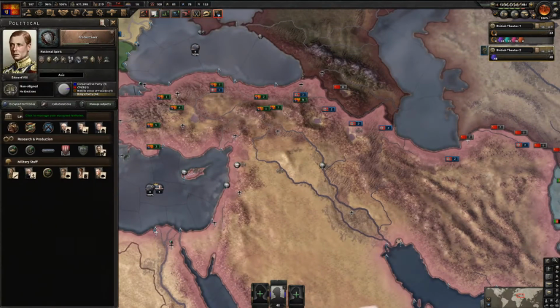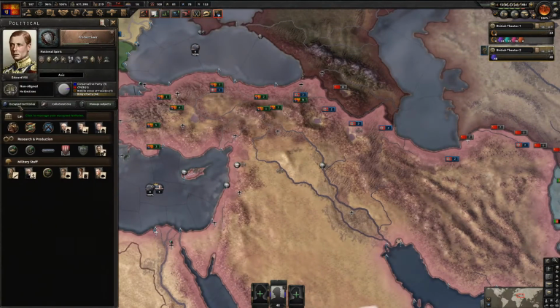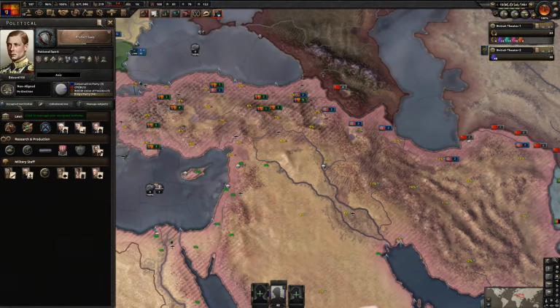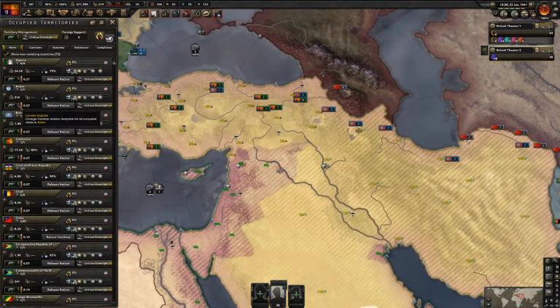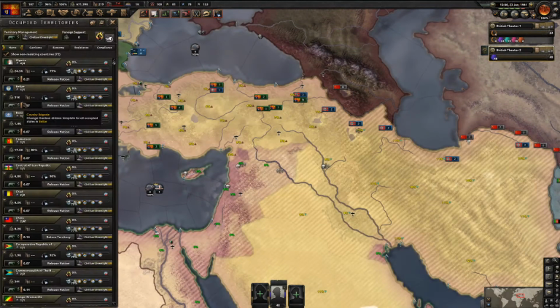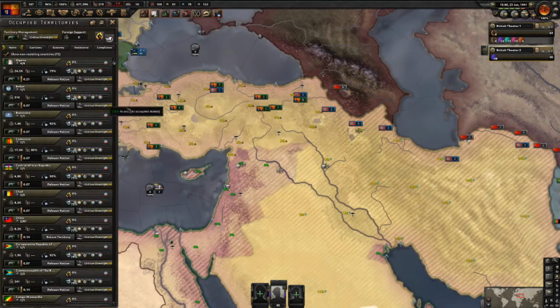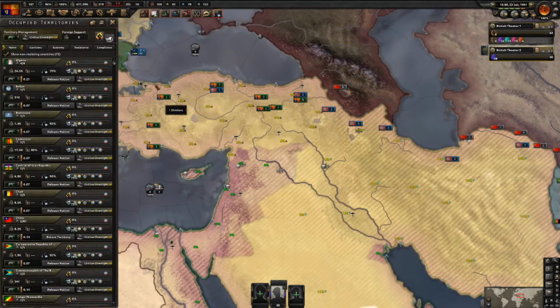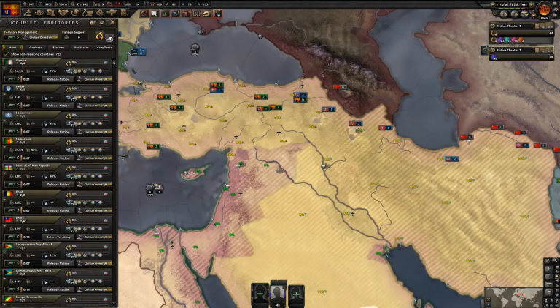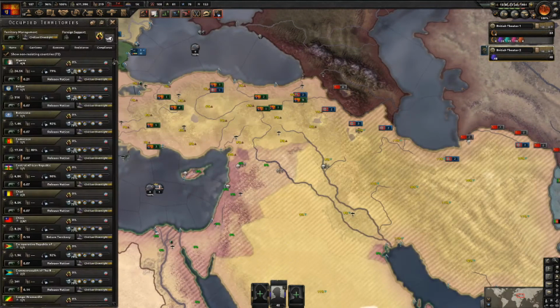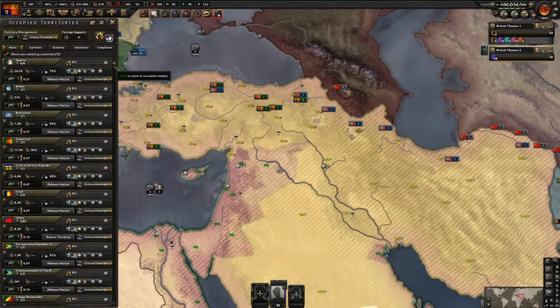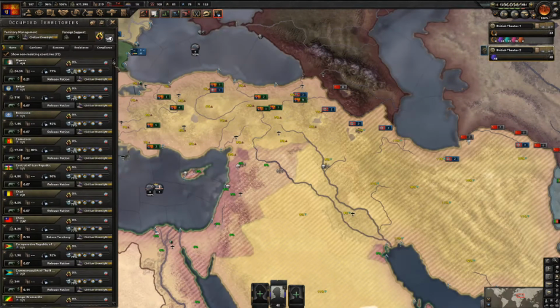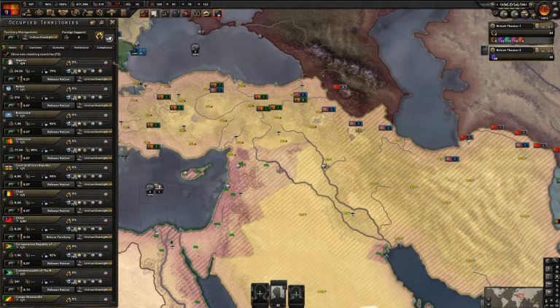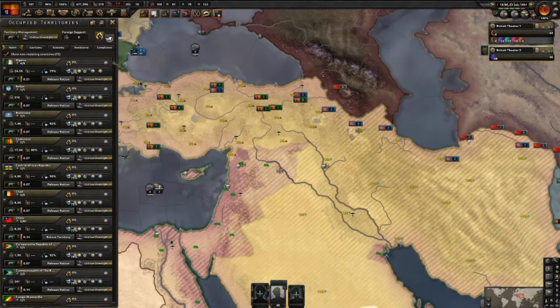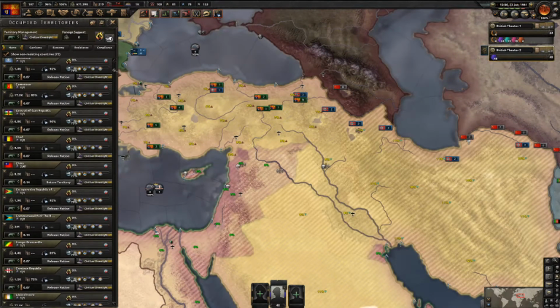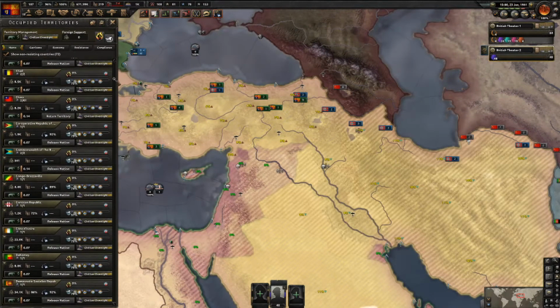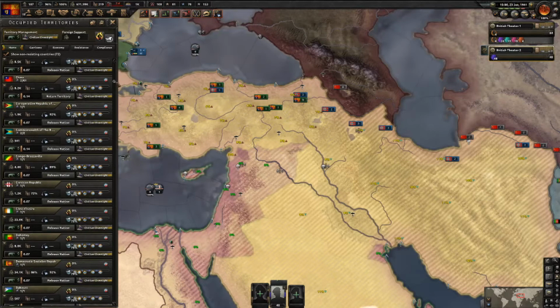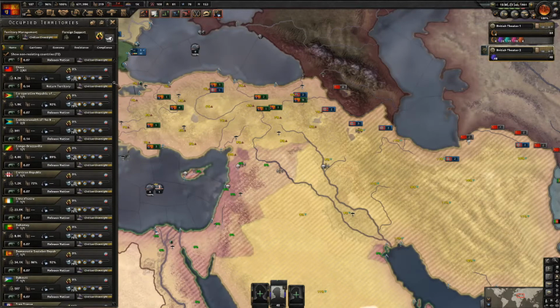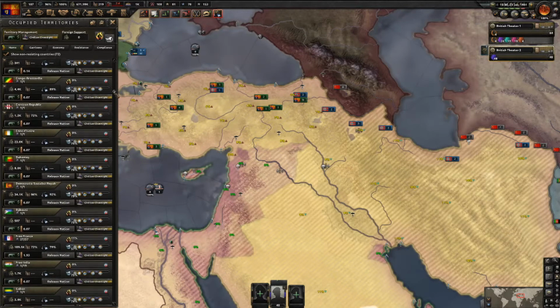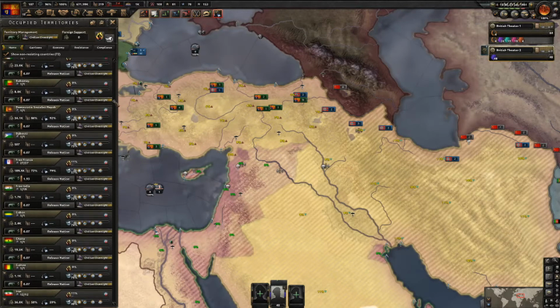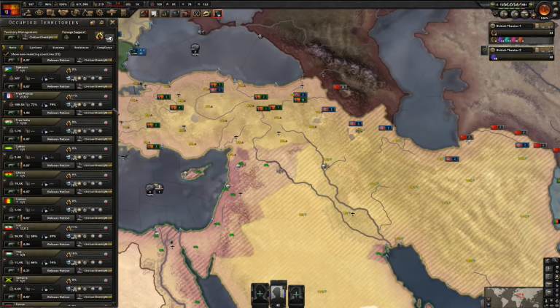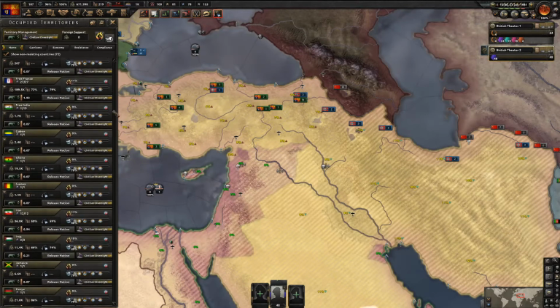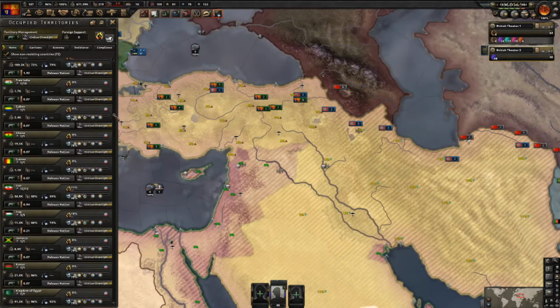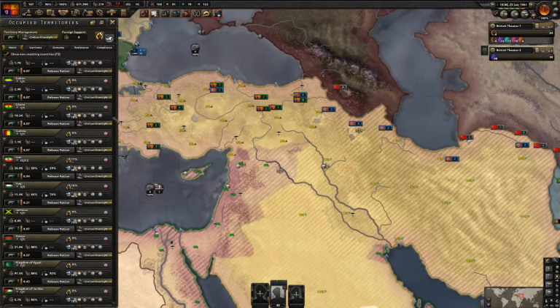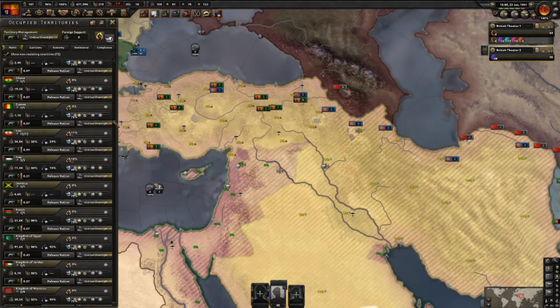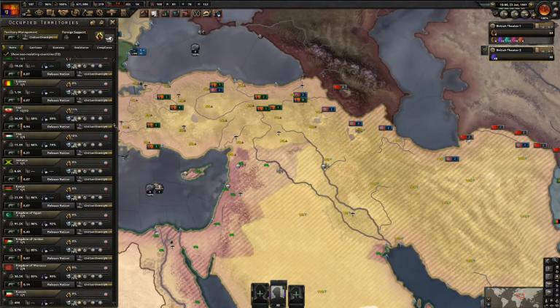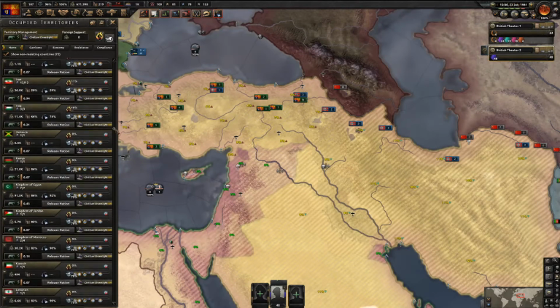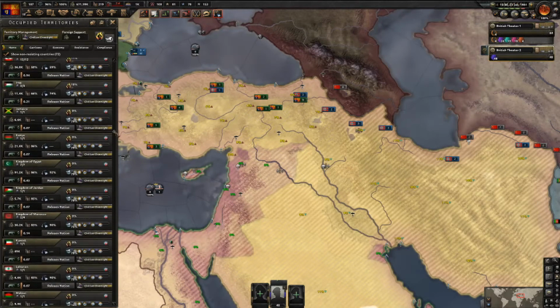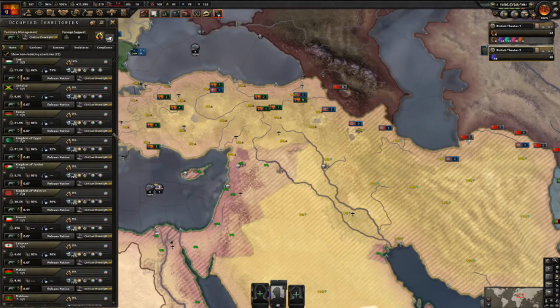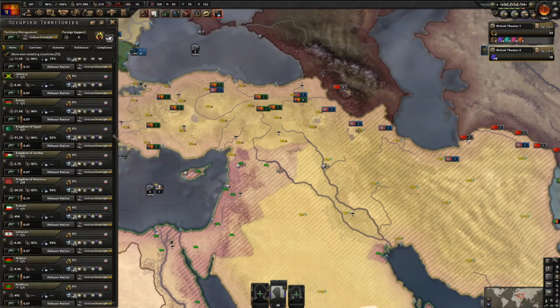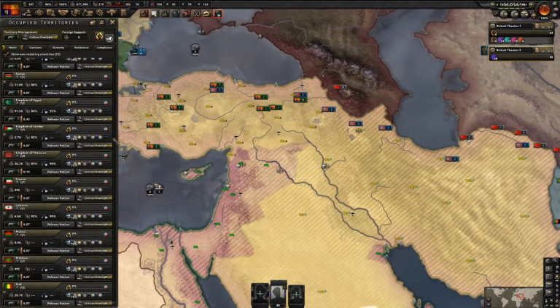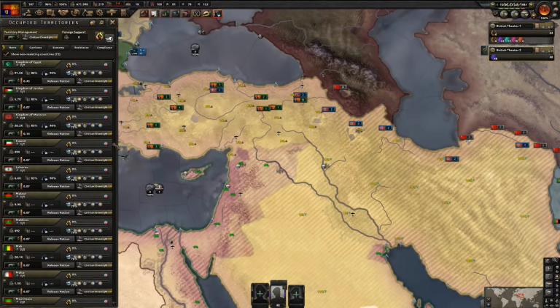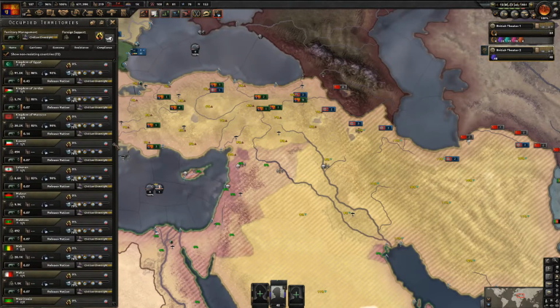So we go to Occupied Territories and we need to find Kurdistan to release them.